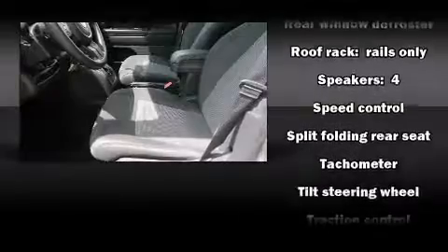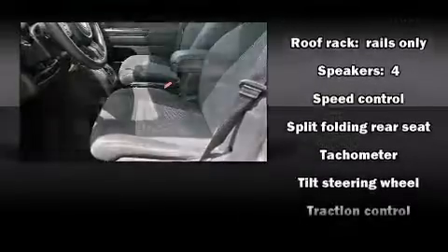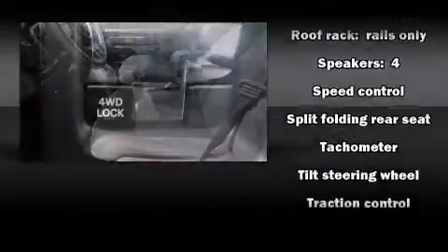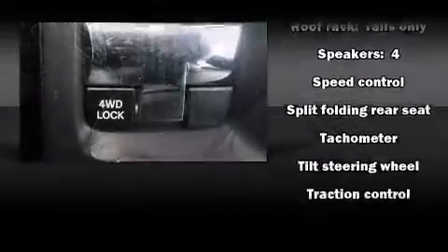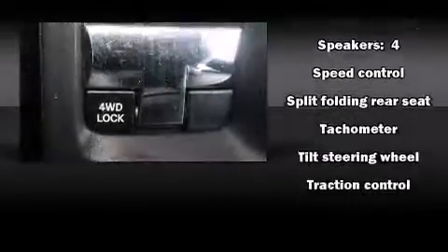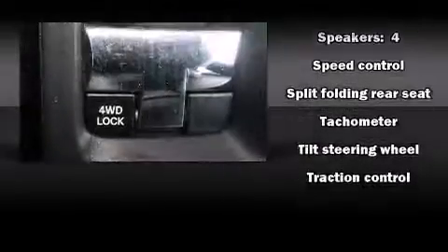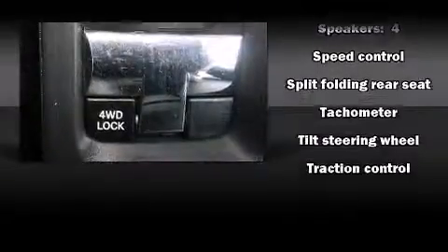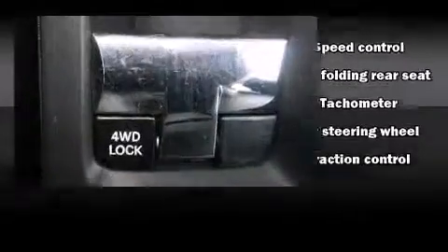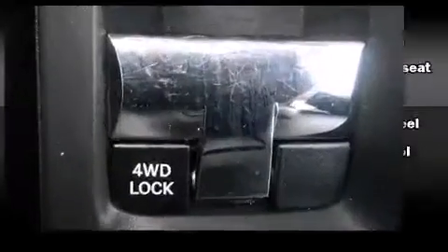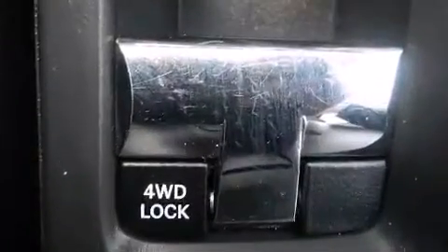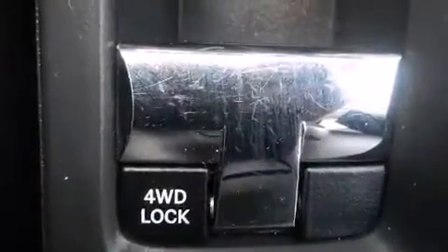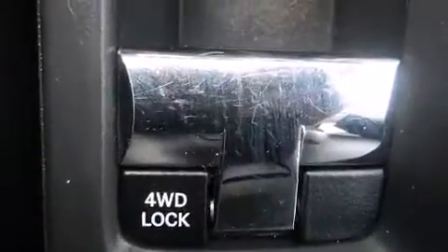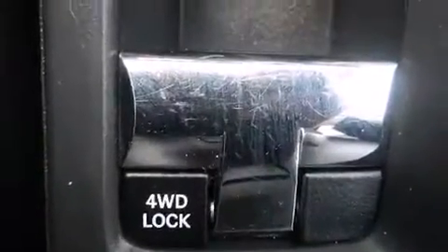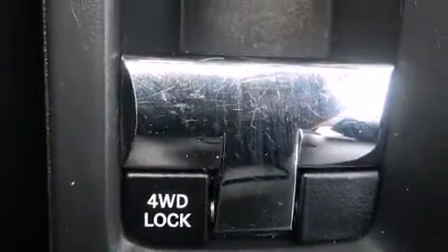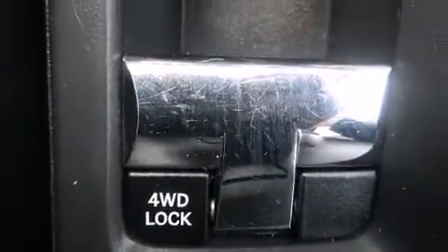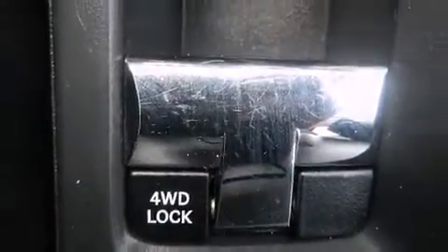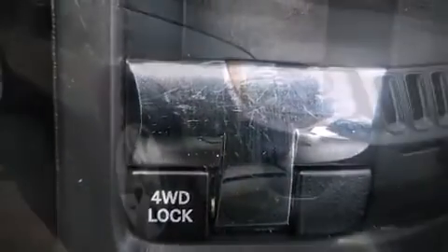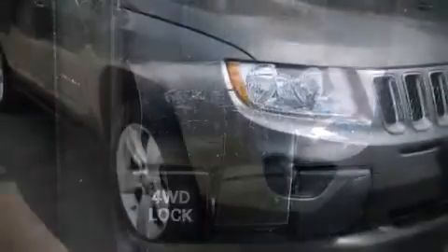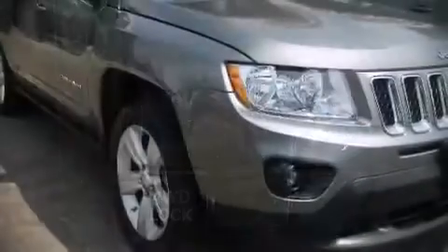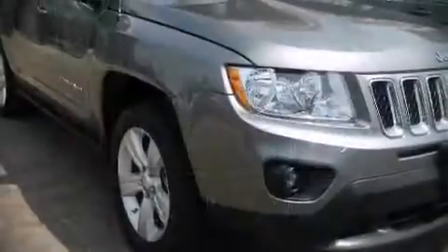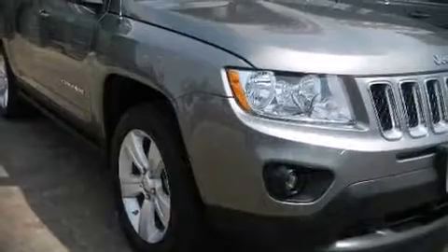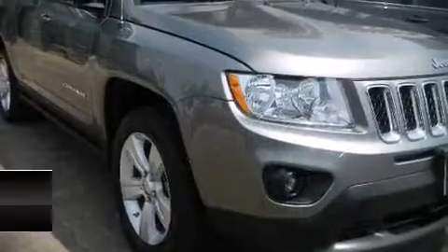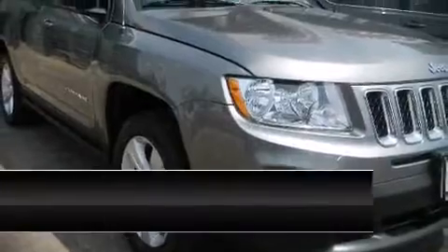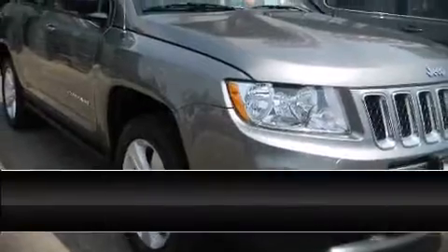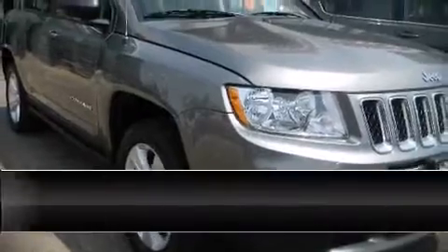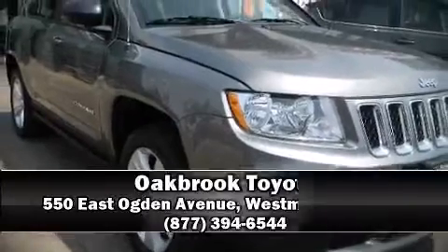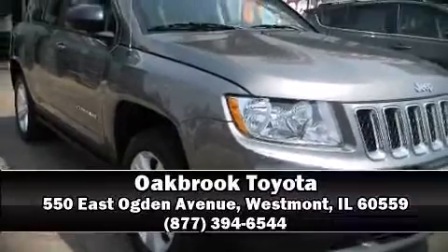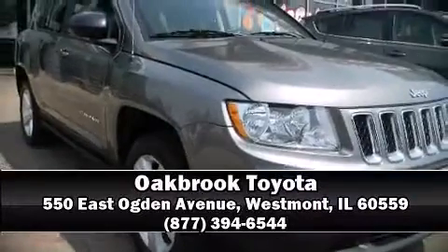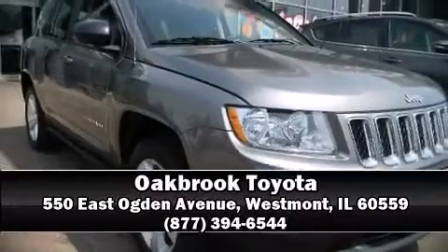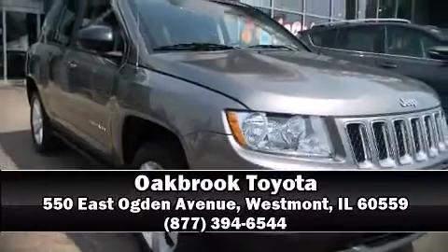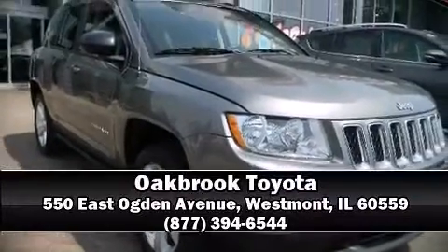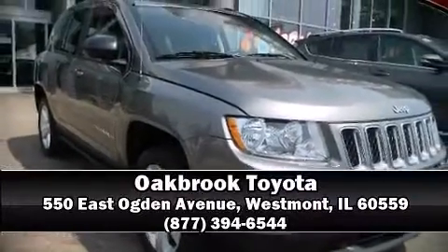Come down to our dealership — you'll get a great vehicle at a great price.